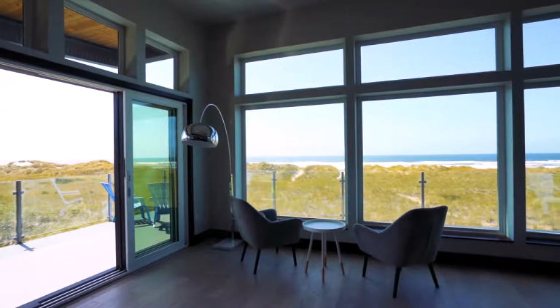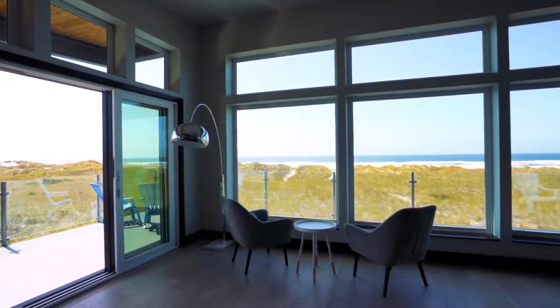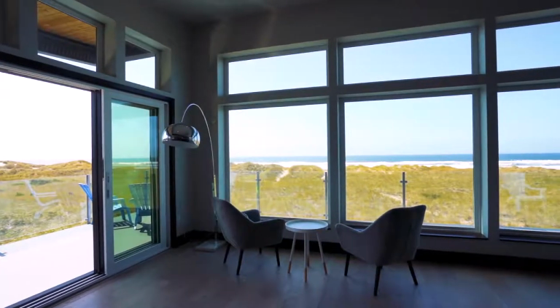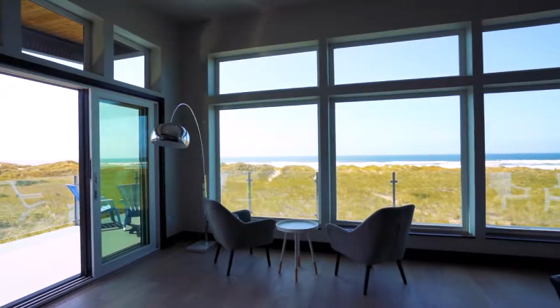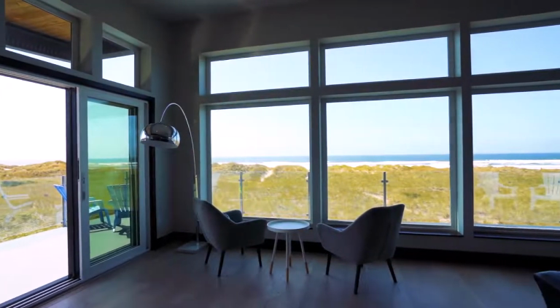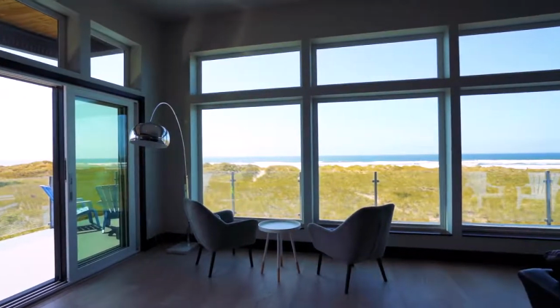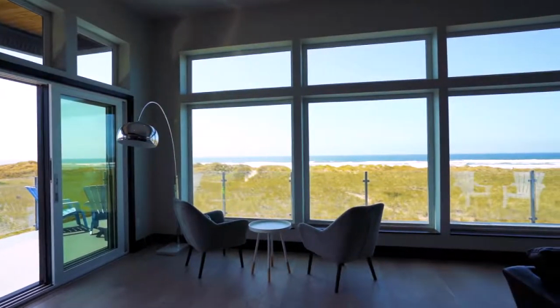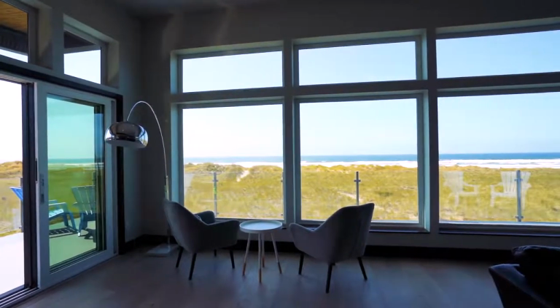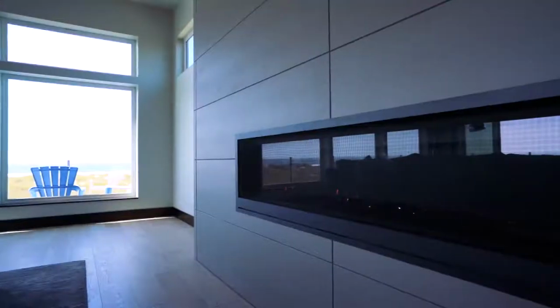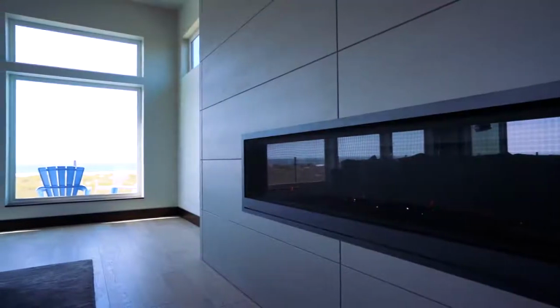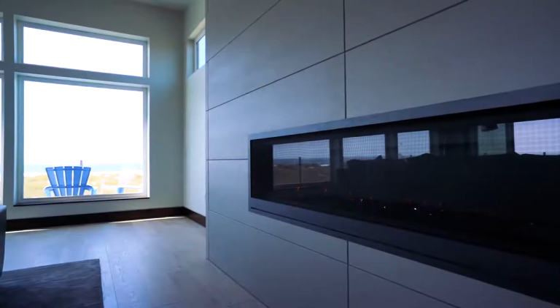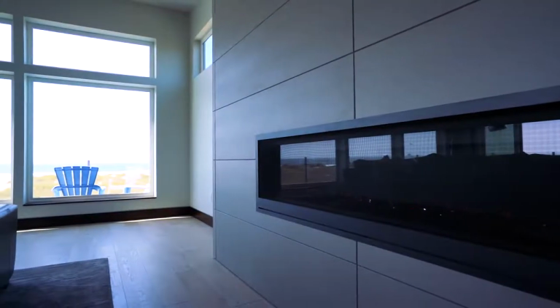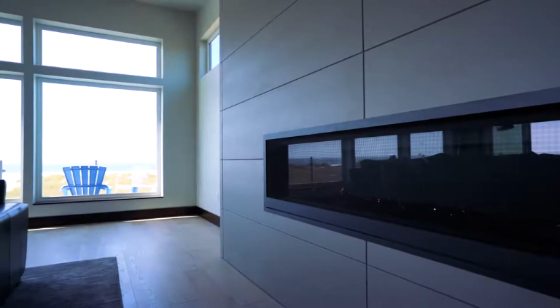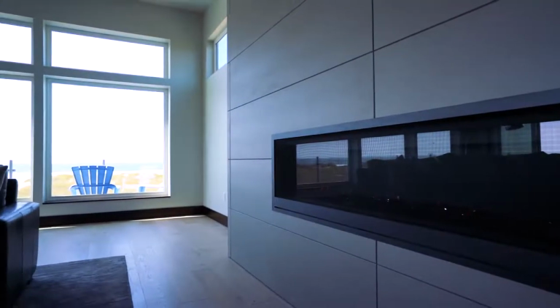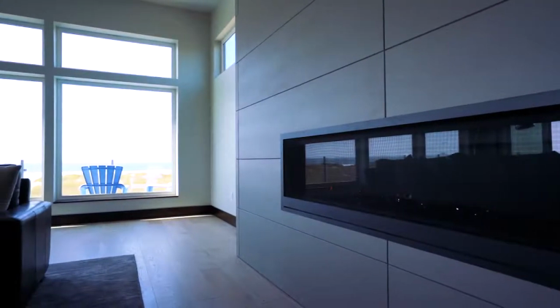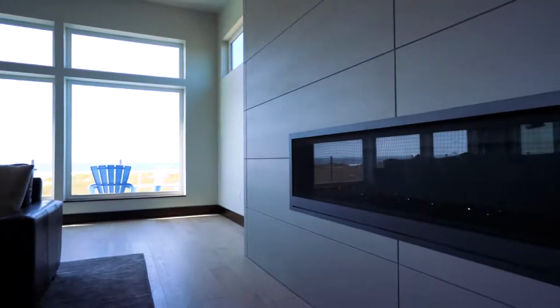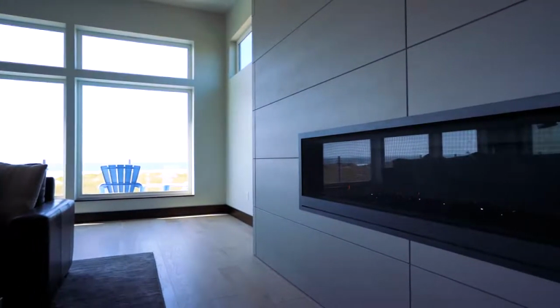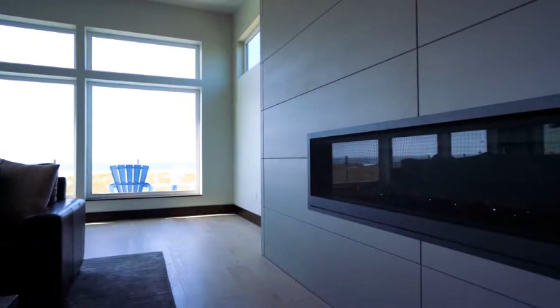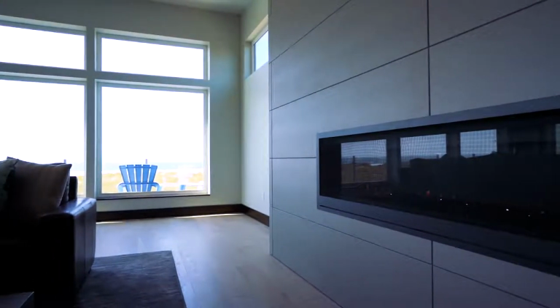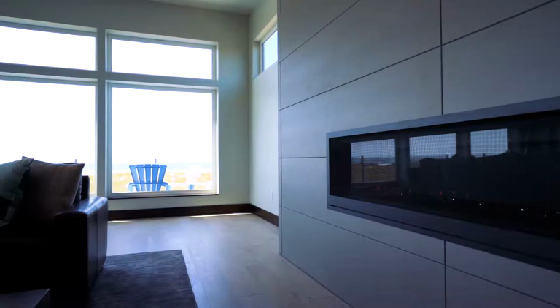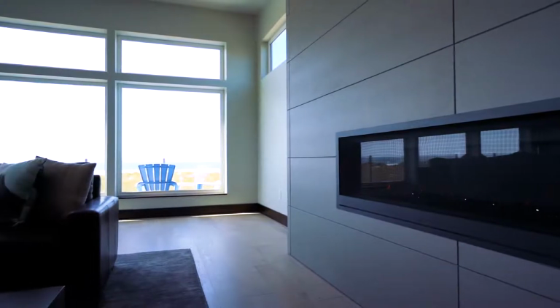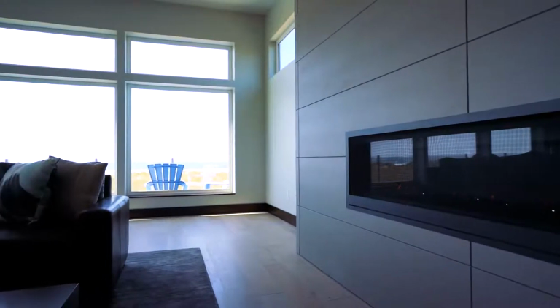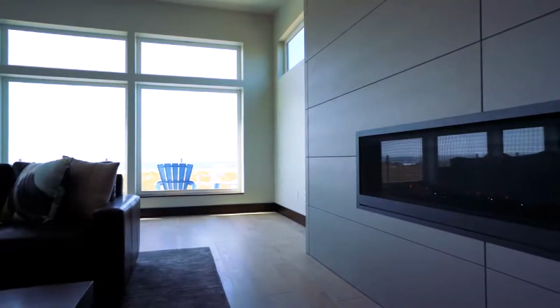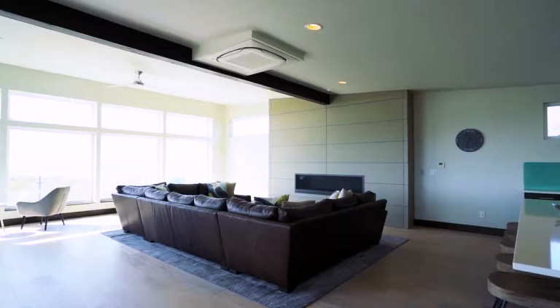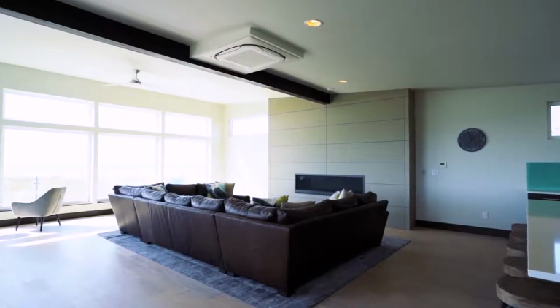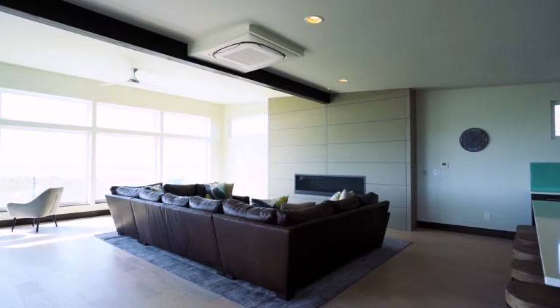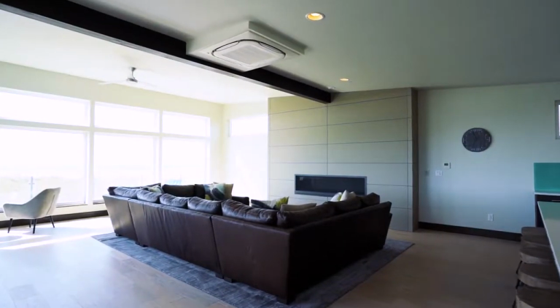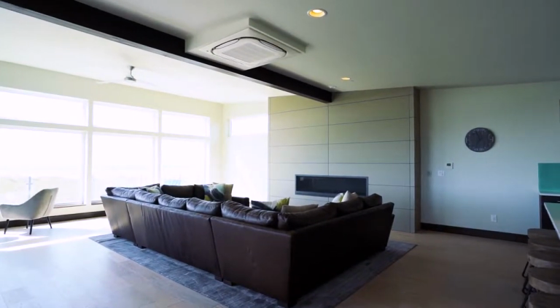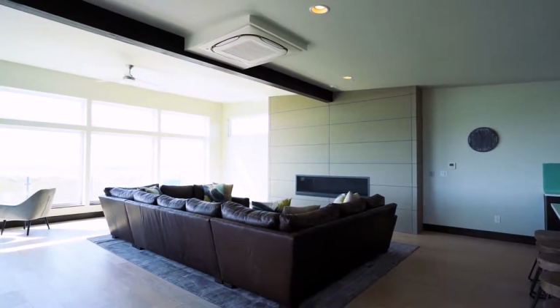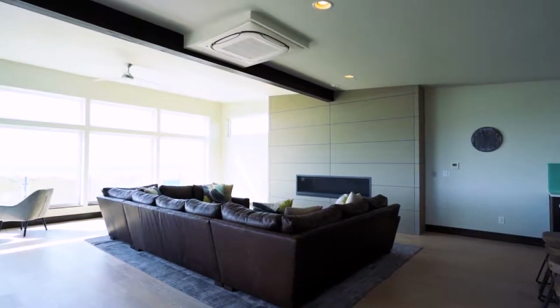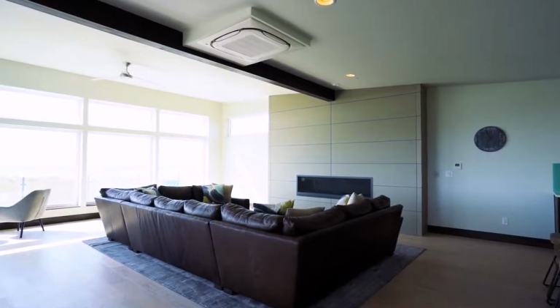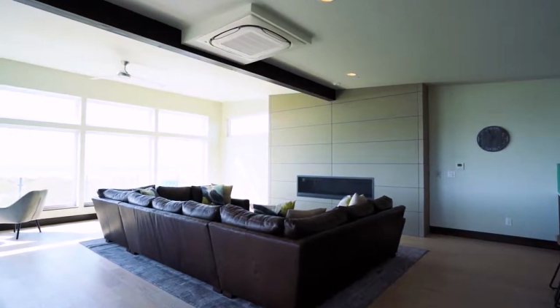Enjoy watching the ocean waves breaking from the great room, or curl up in front of the fire in our custom 14-foot U-shaped leather couch.